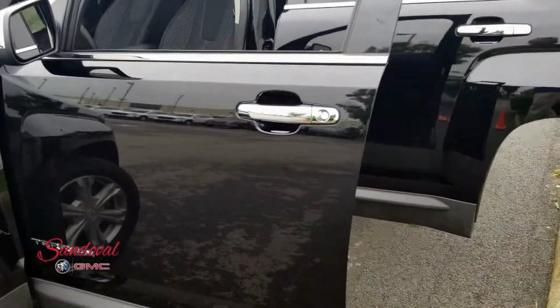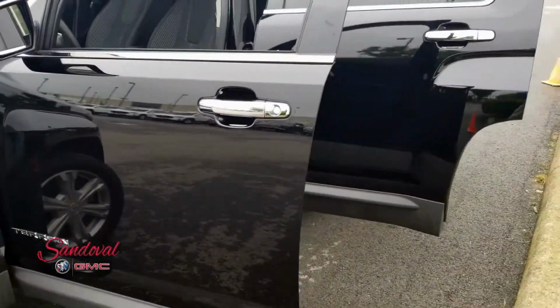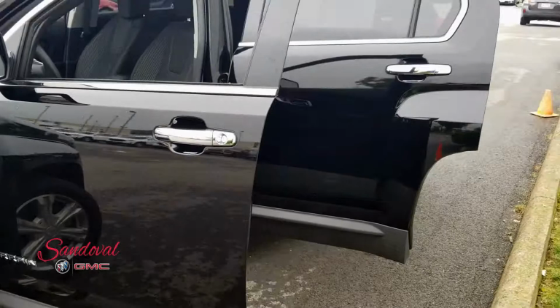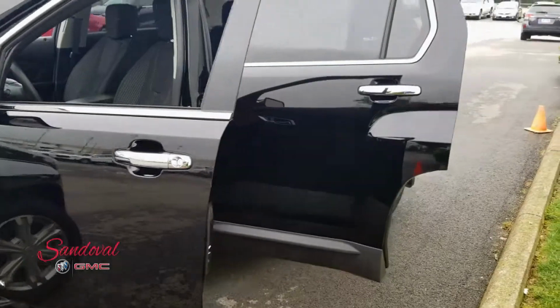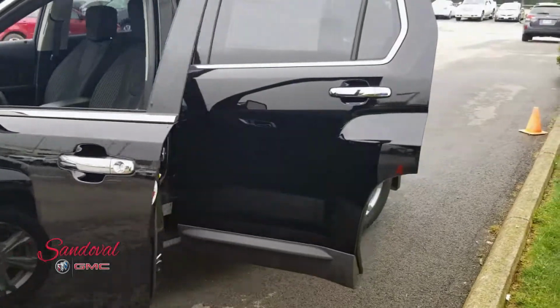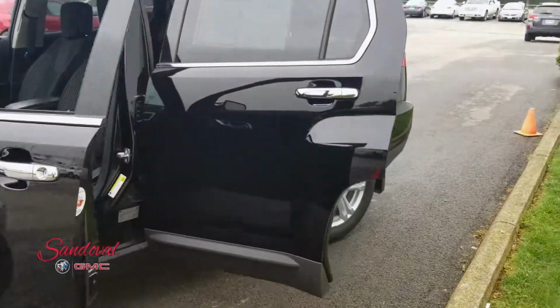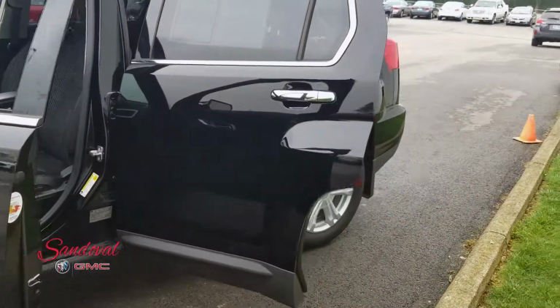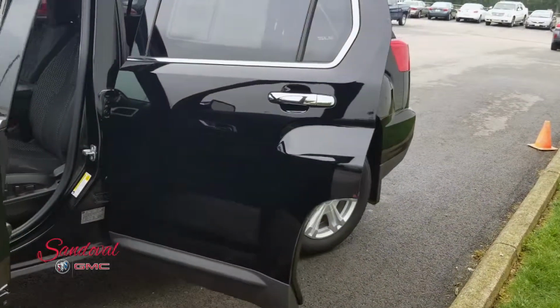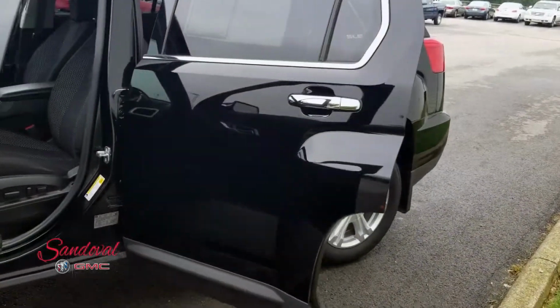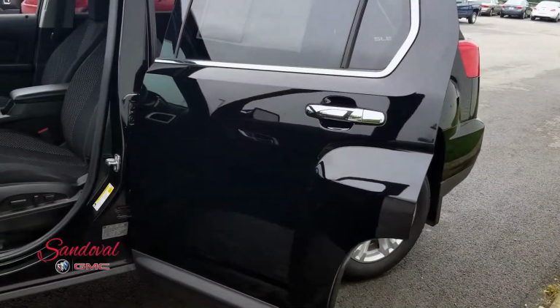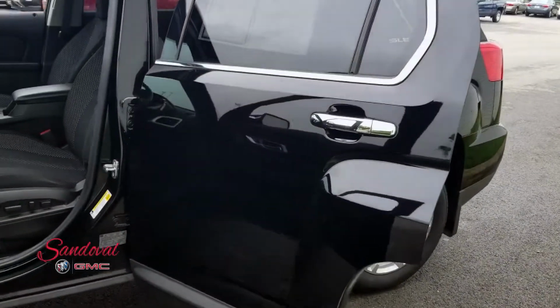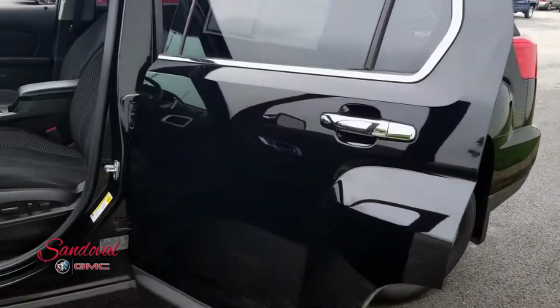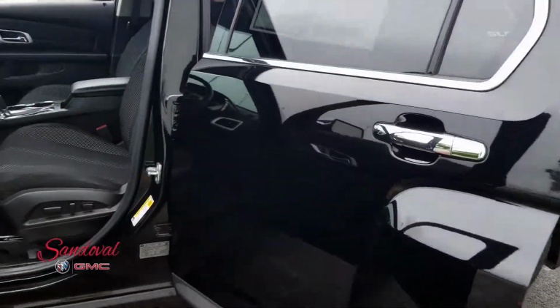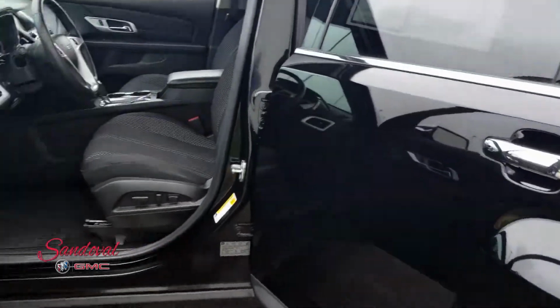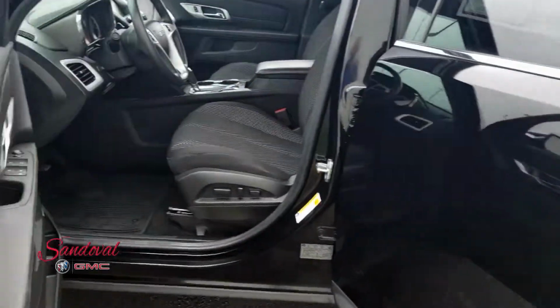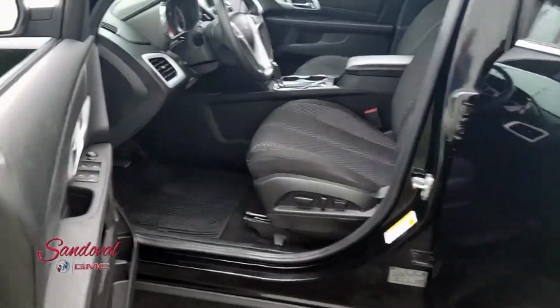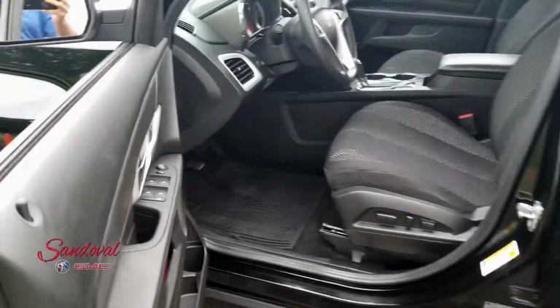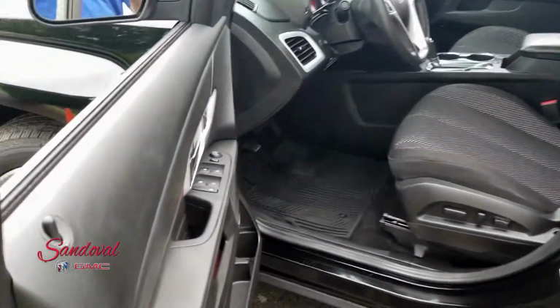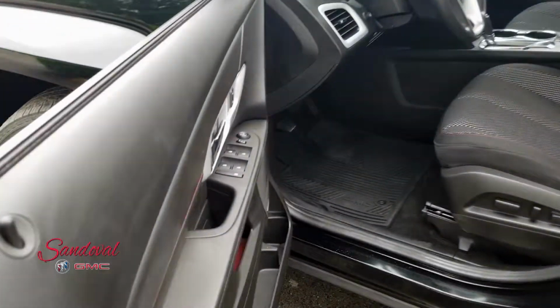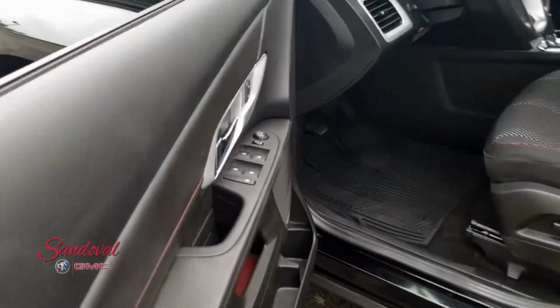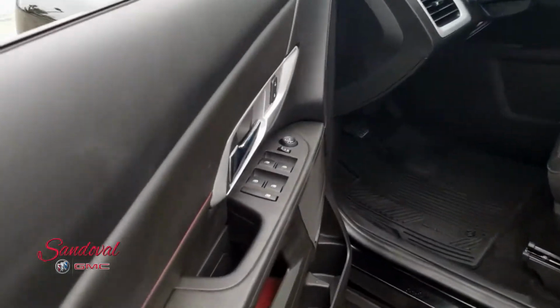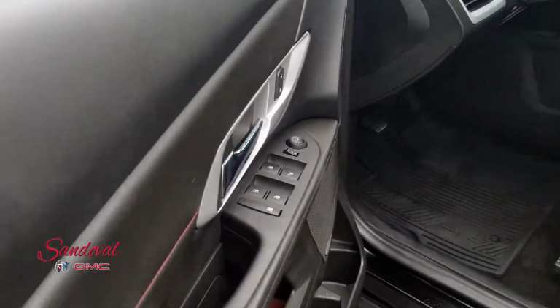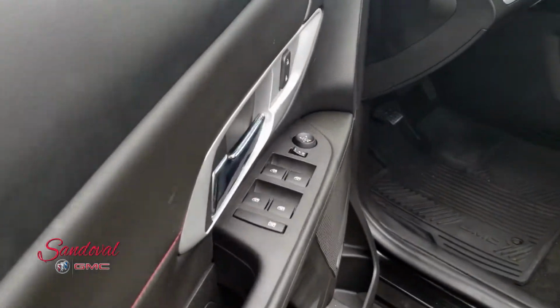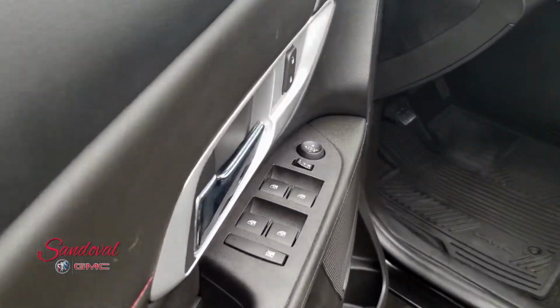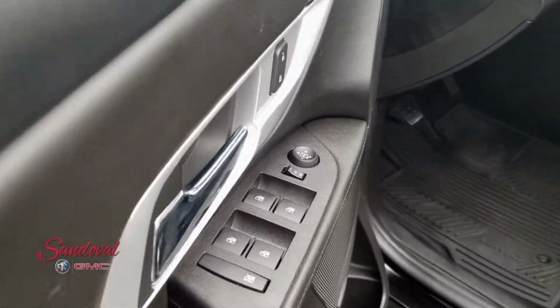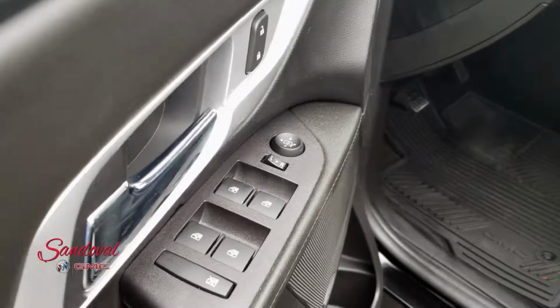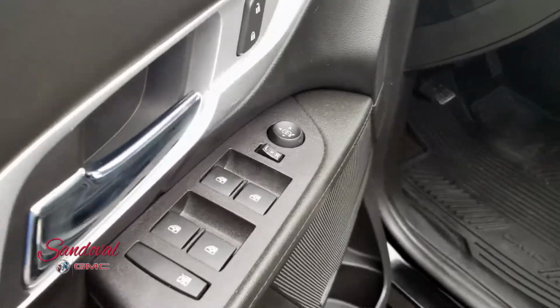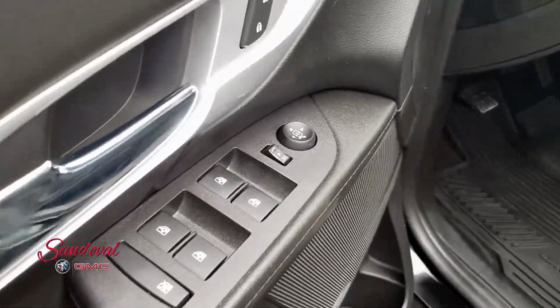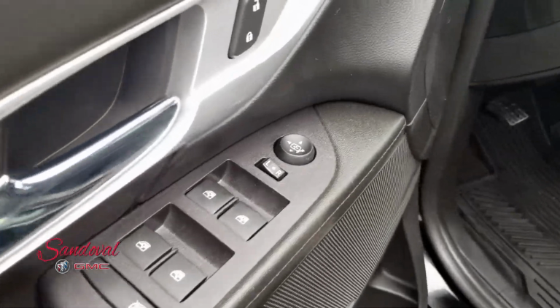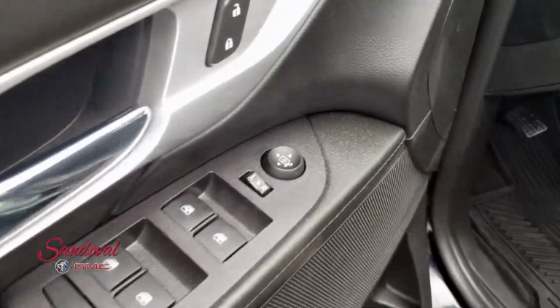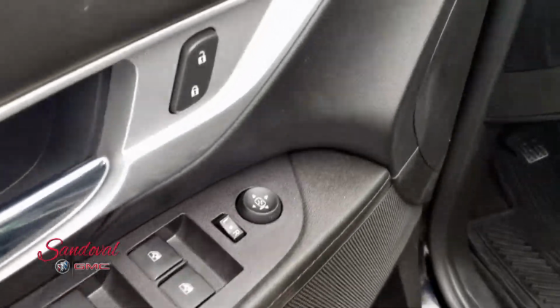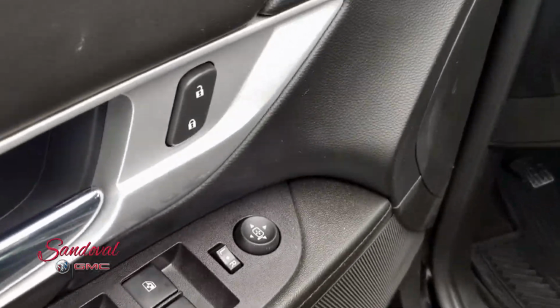It has a remote start. On the door here you got your power mirrors, power windows, and power locks.